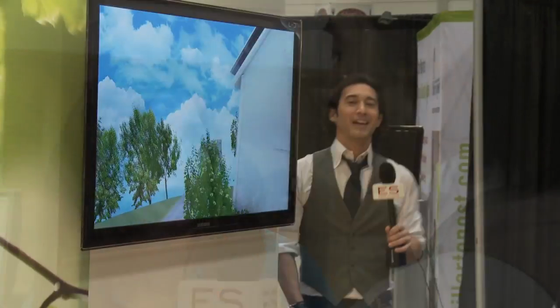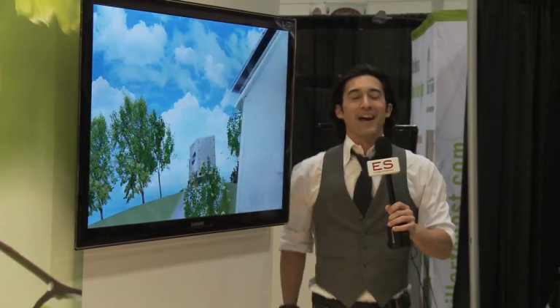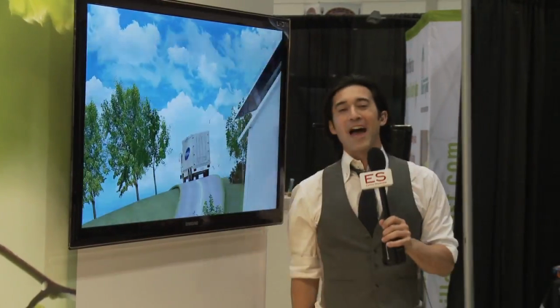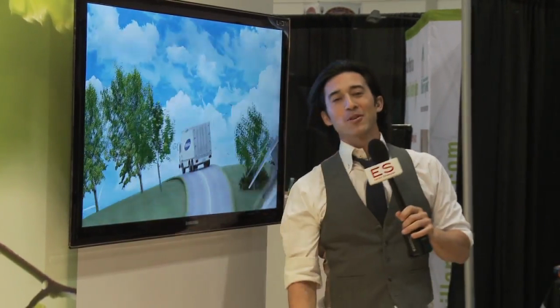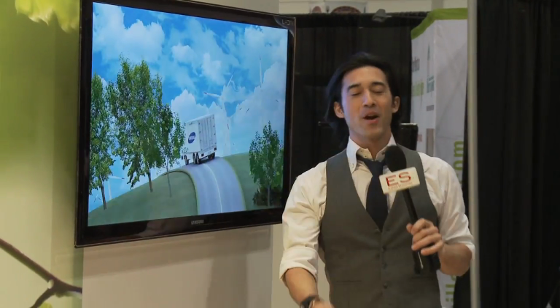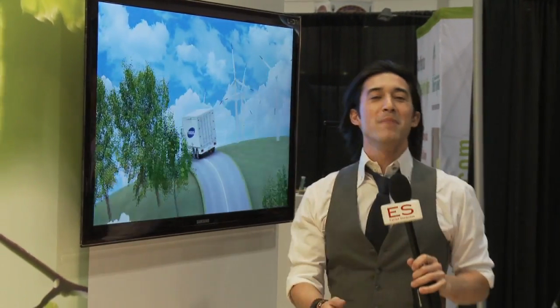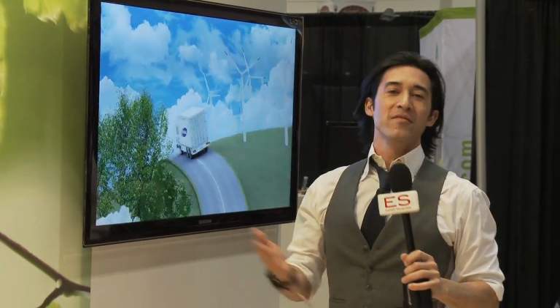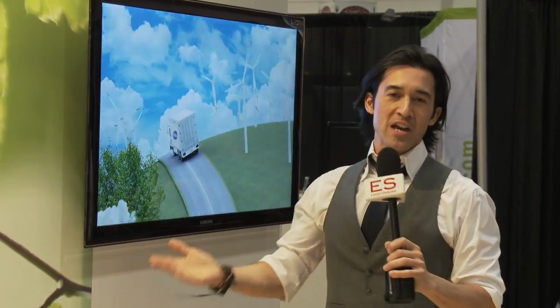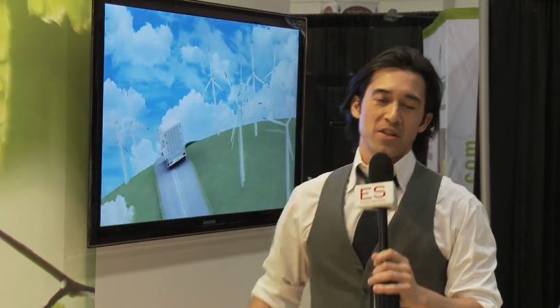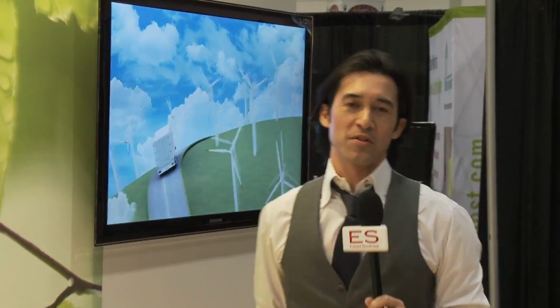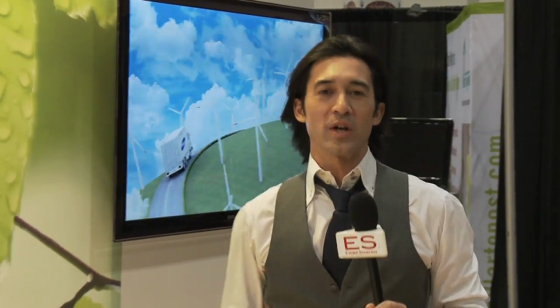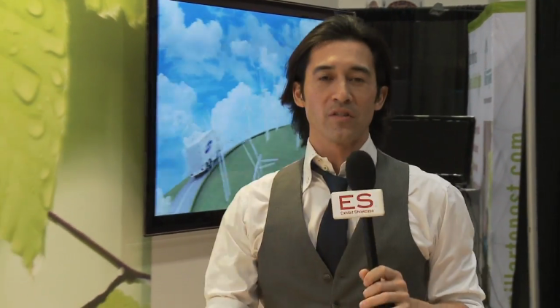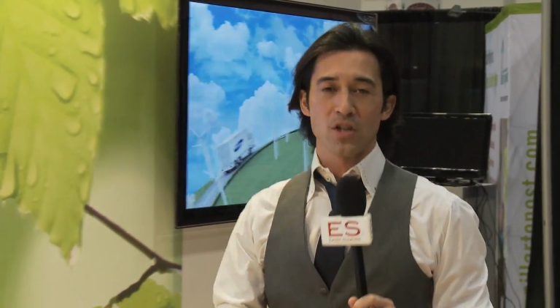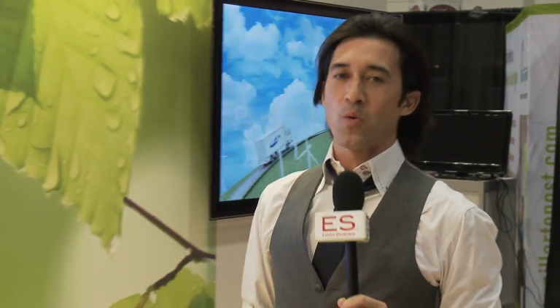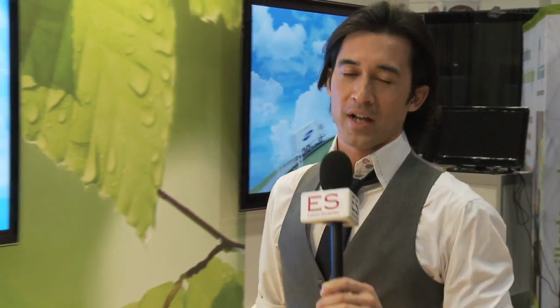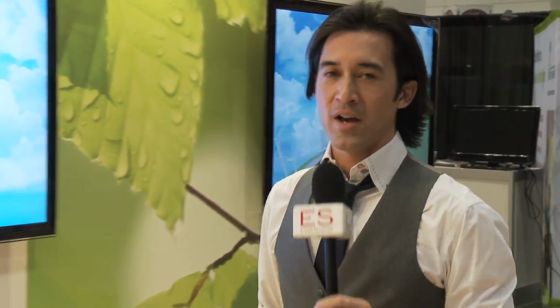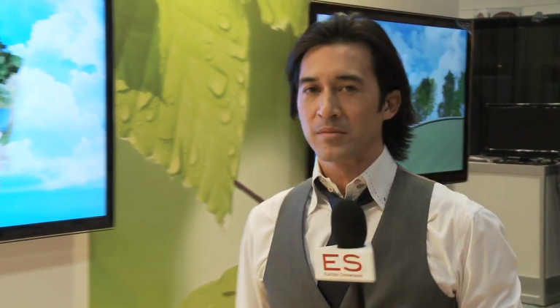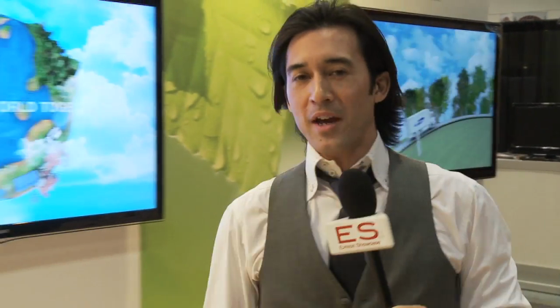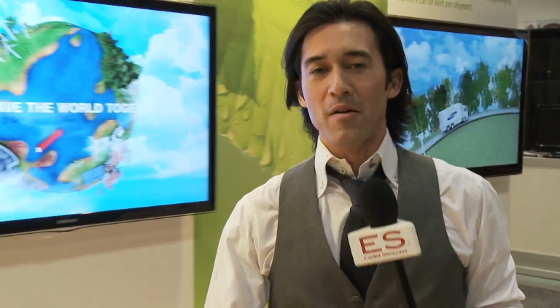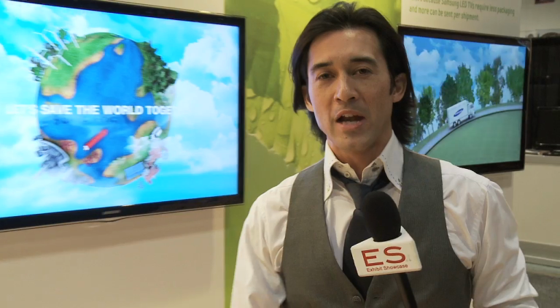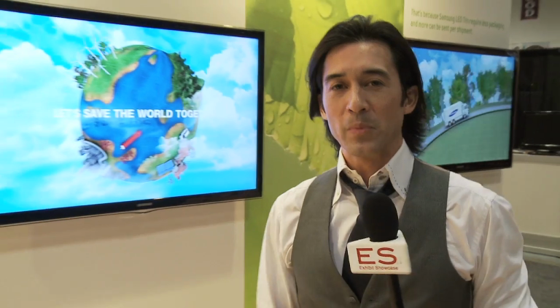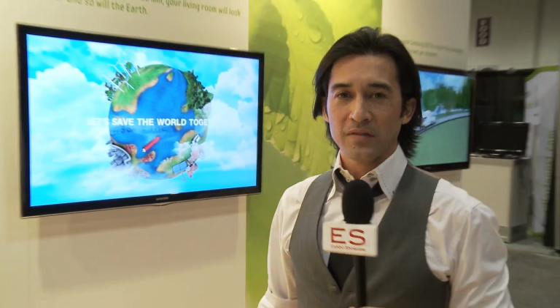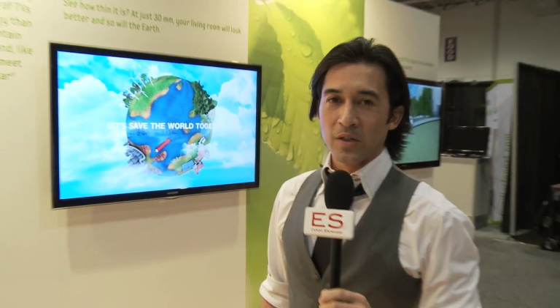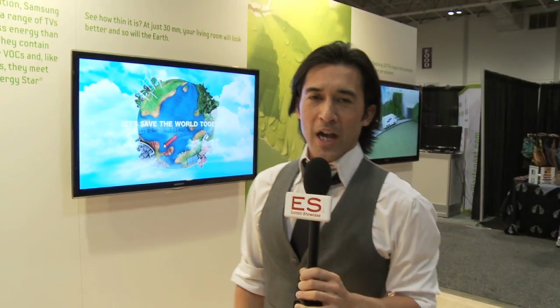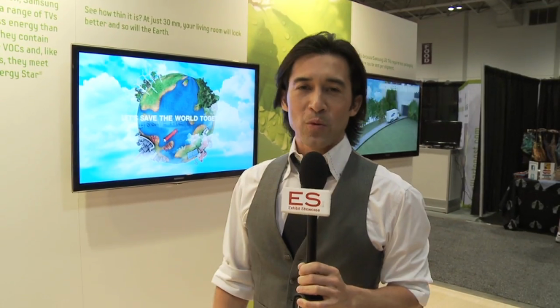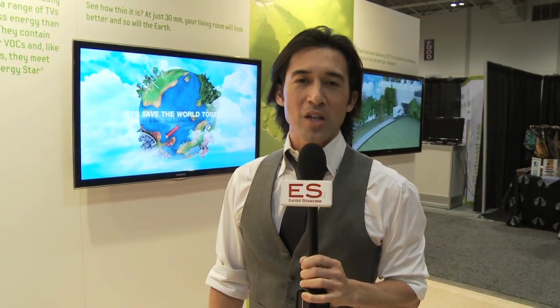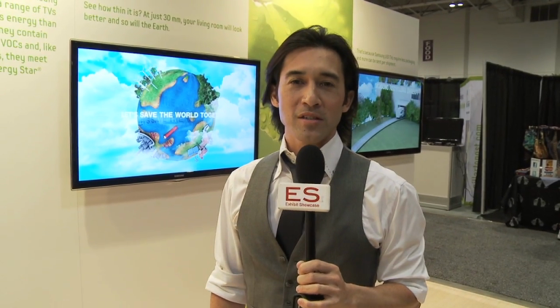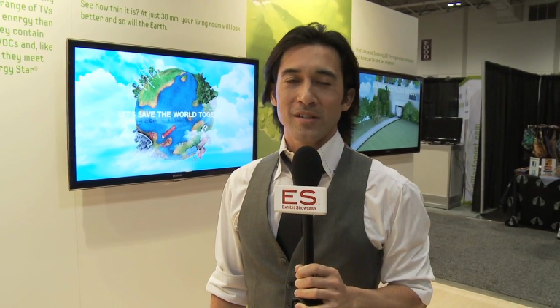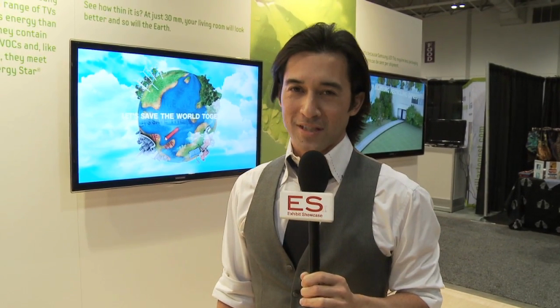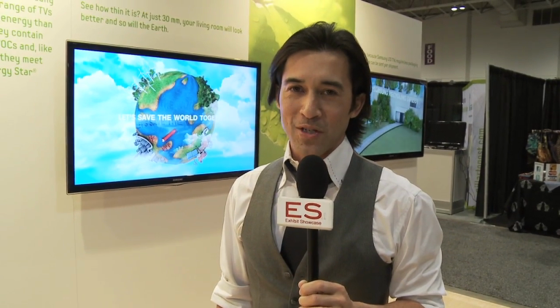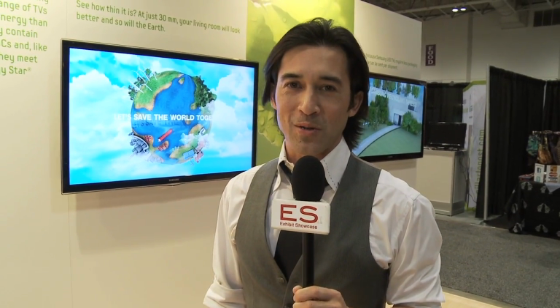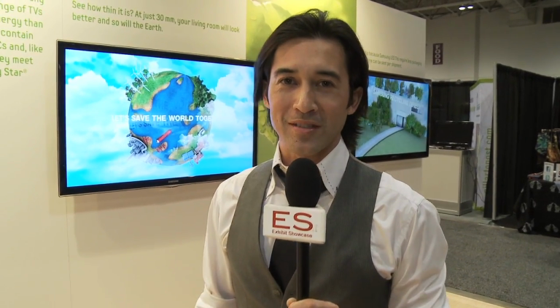And that was one of the many vendors here at the Green Living Show 2011. I'm Emmanuel Beliveau and you're watching Exhibit Showcase.